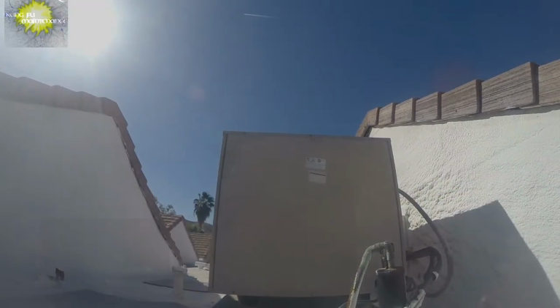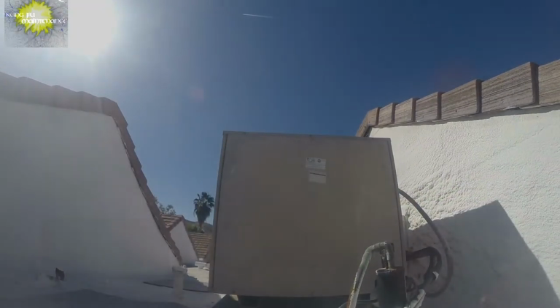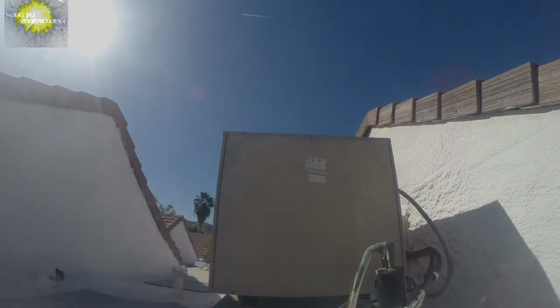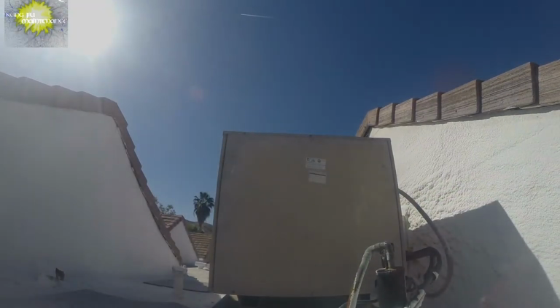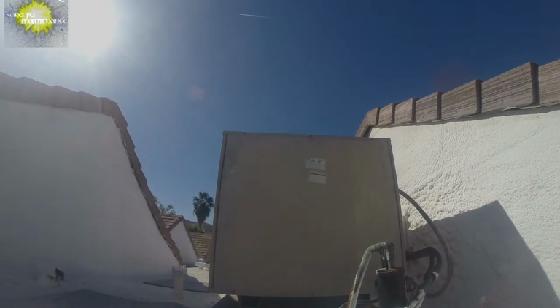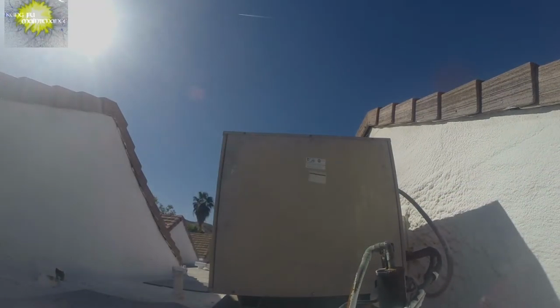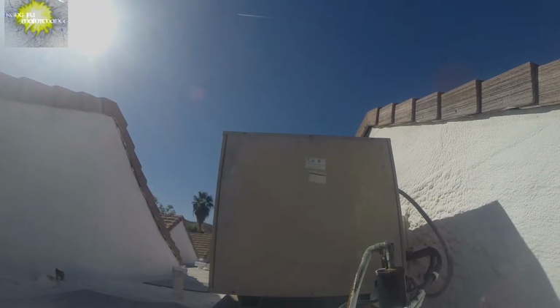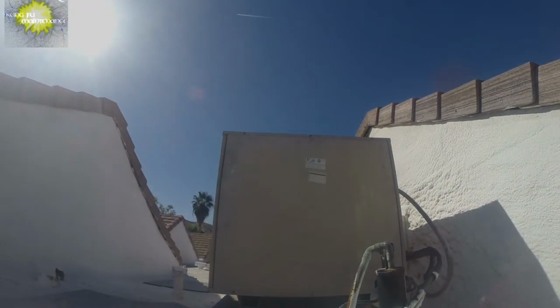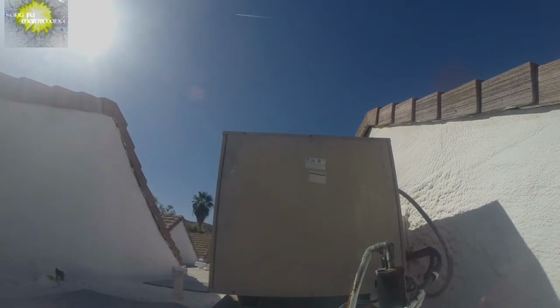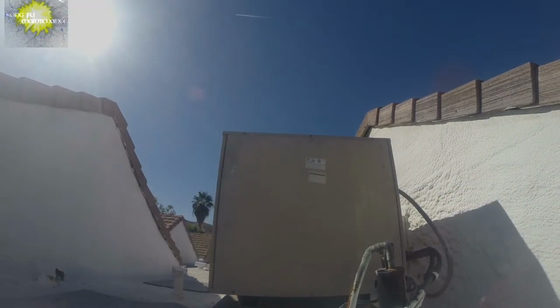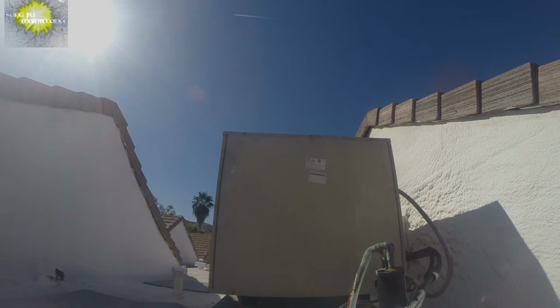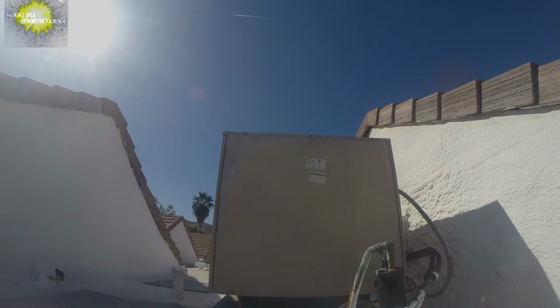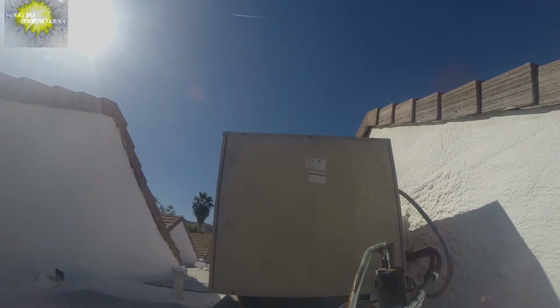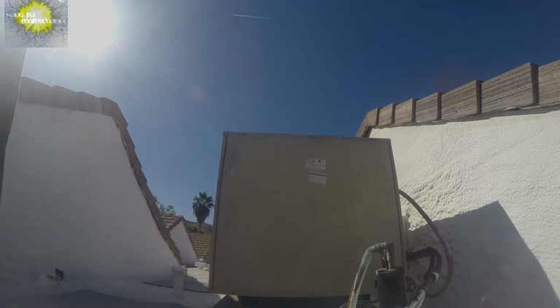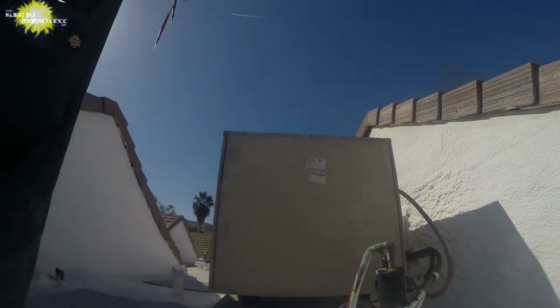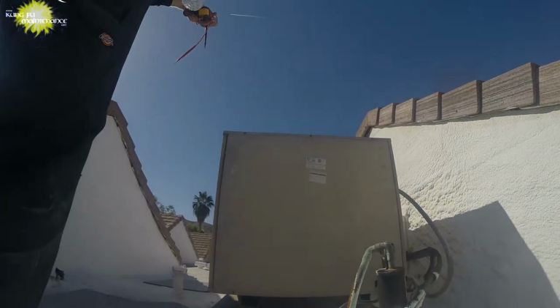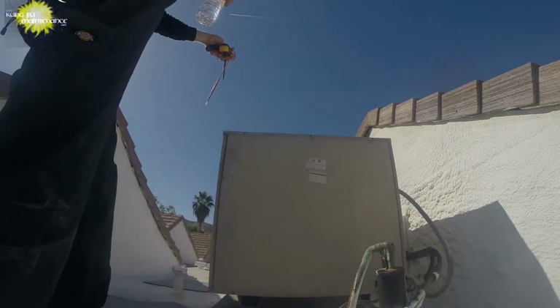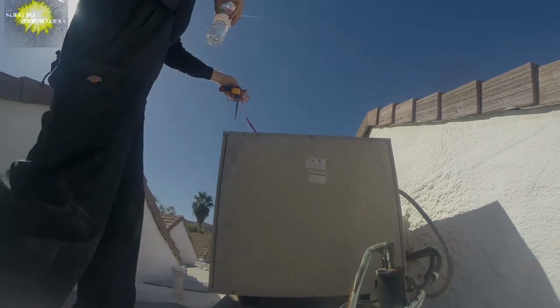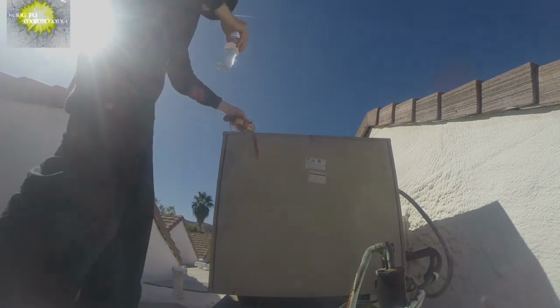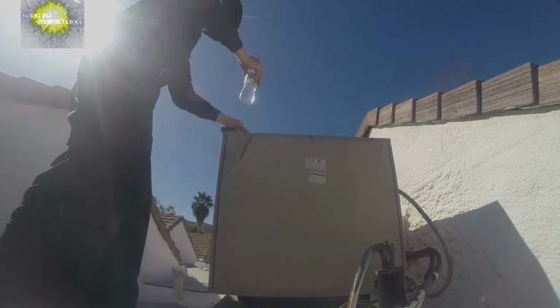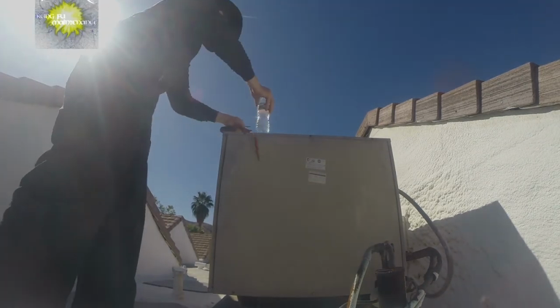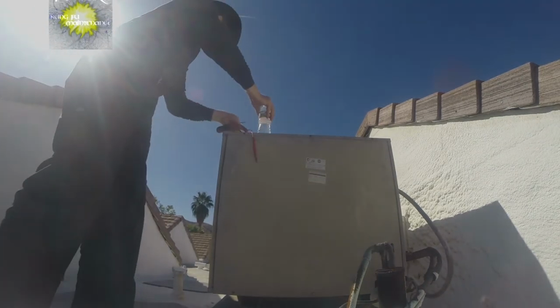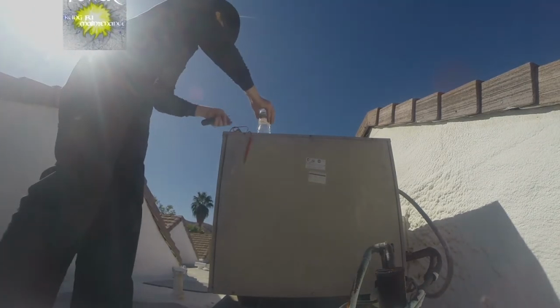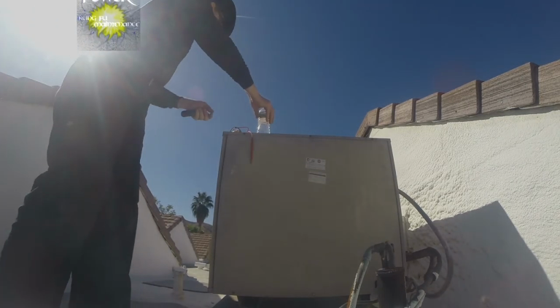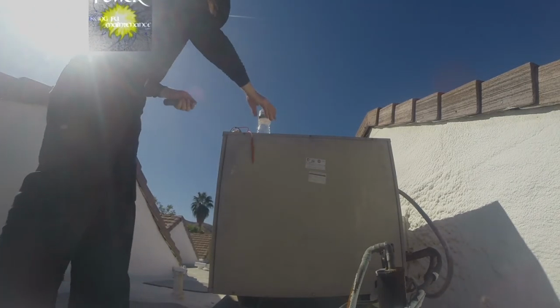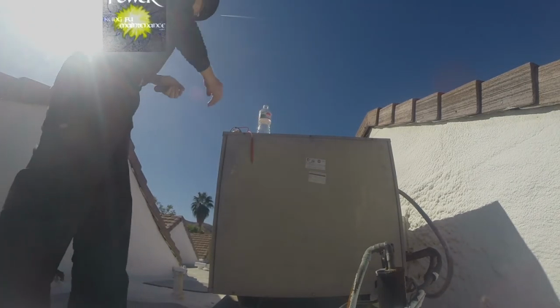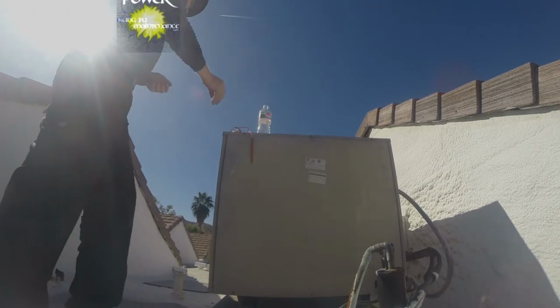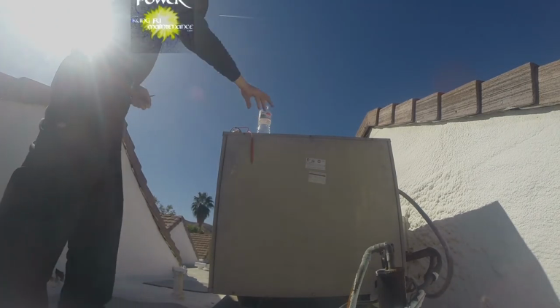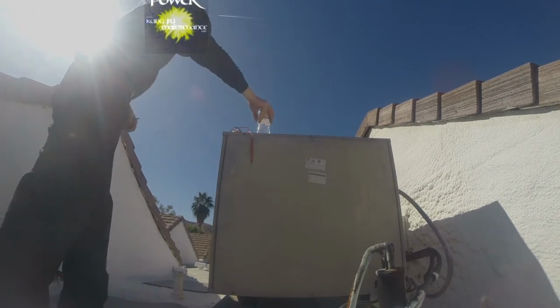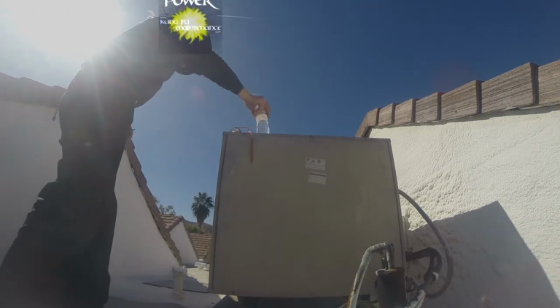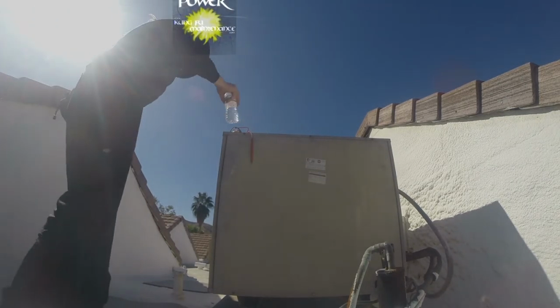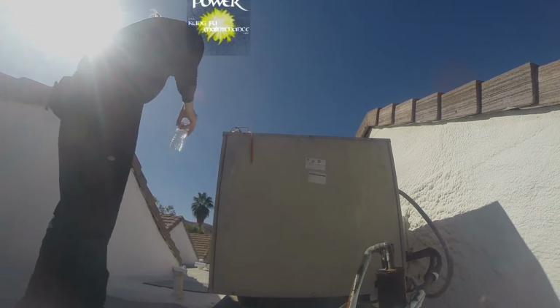We're going through doing the preventative maintenance, checking the capacitors, checking the fan baffles, and working things out.